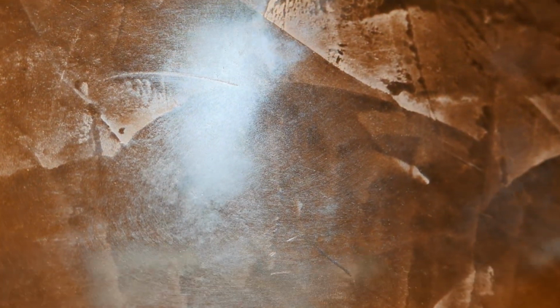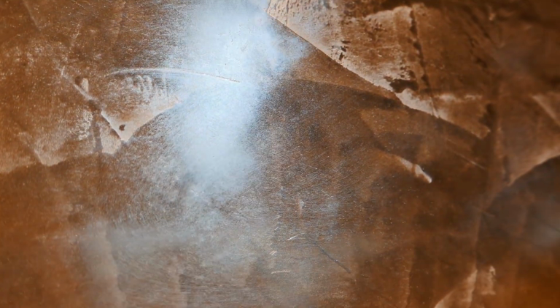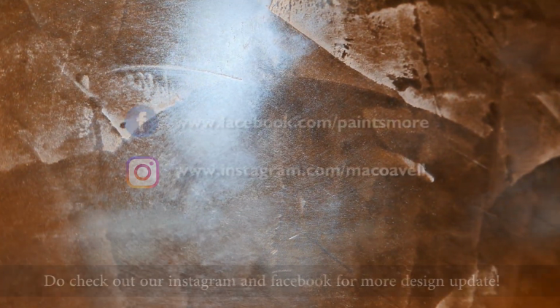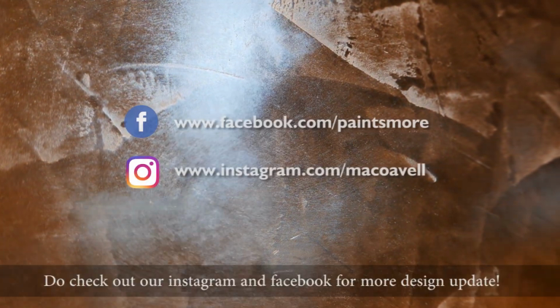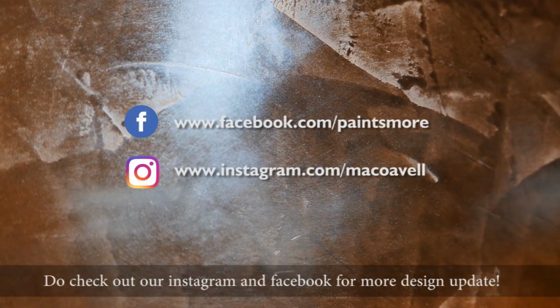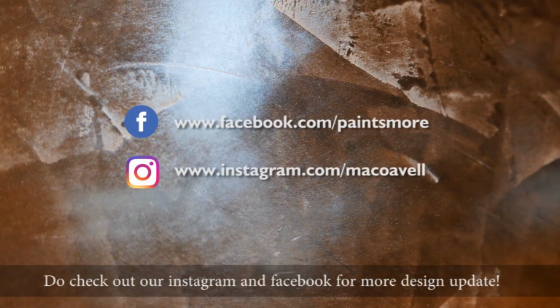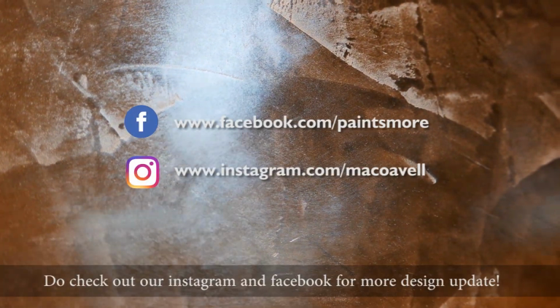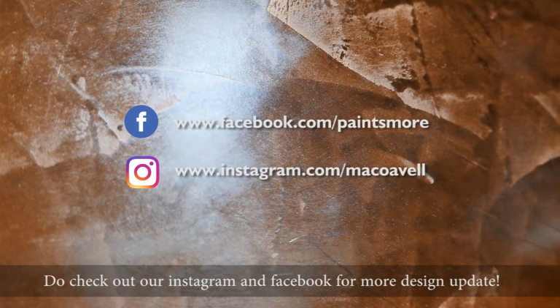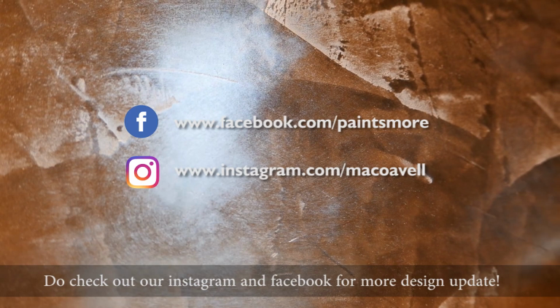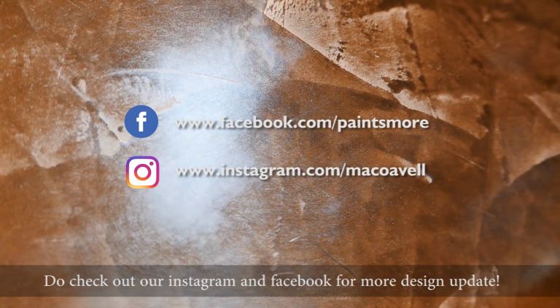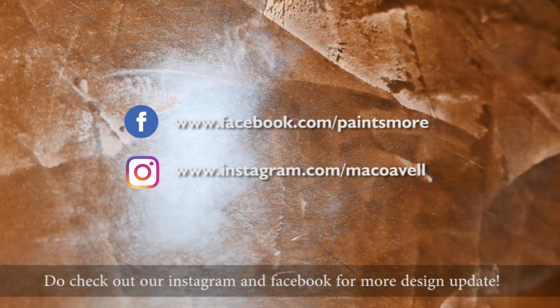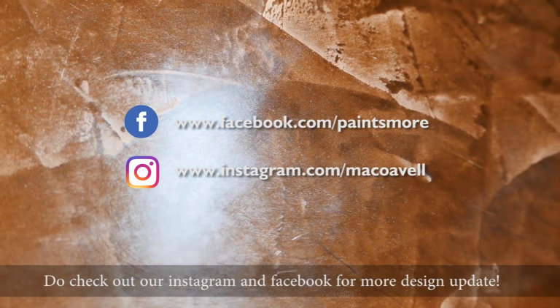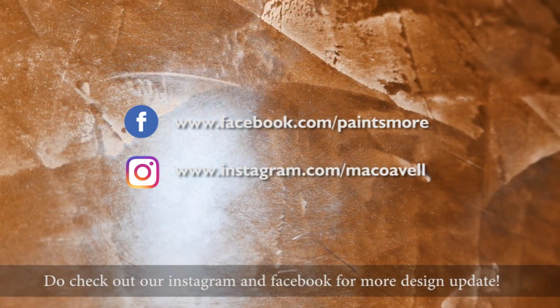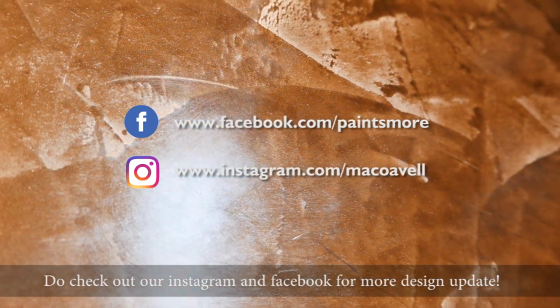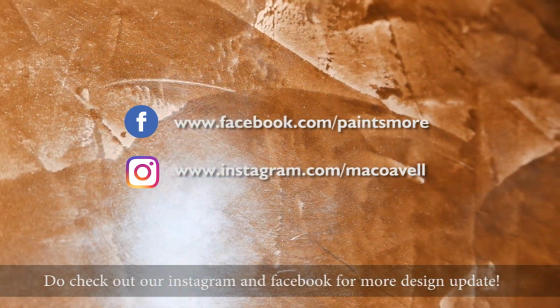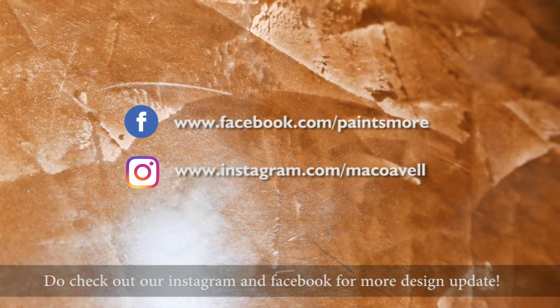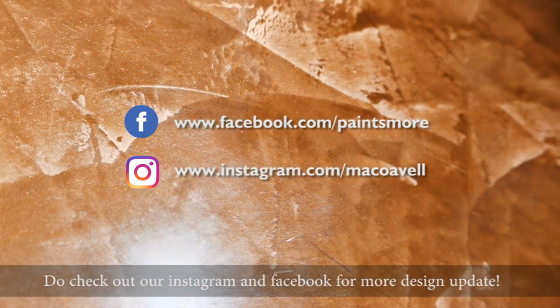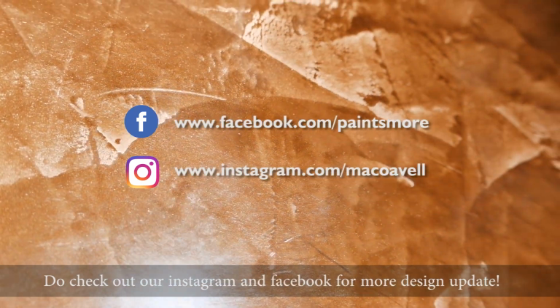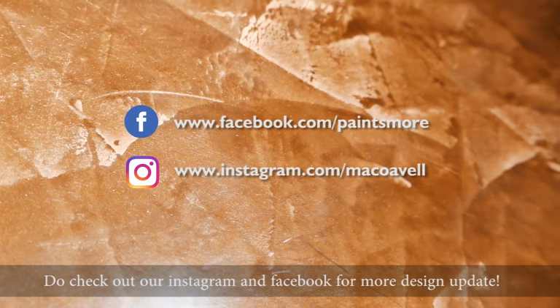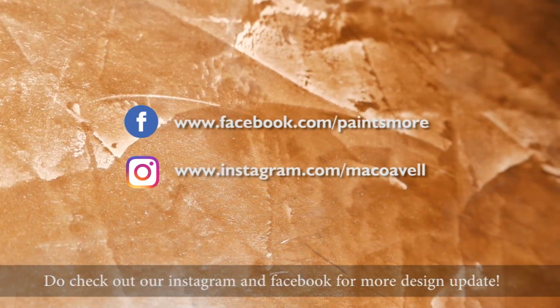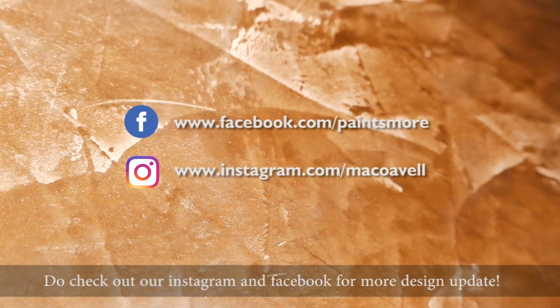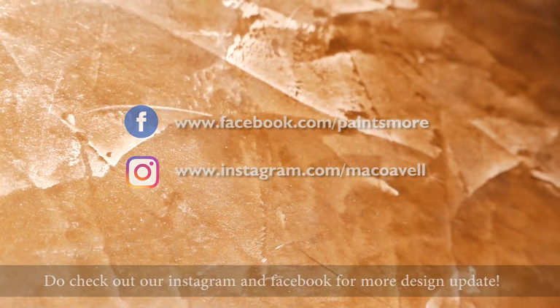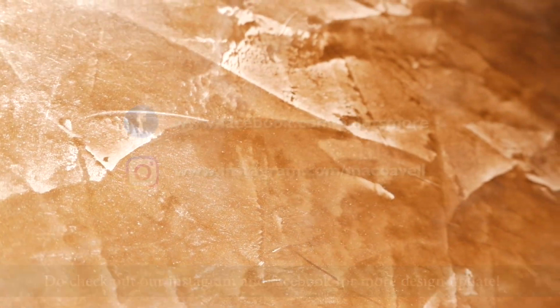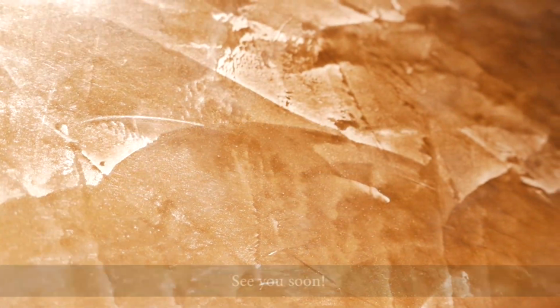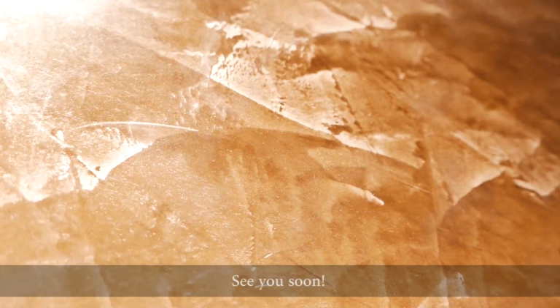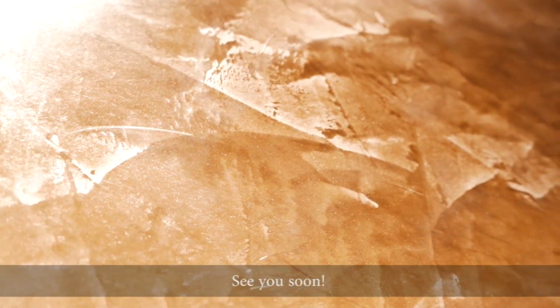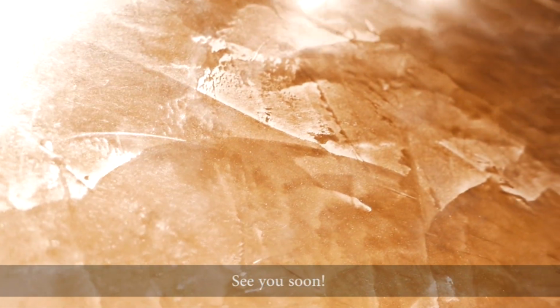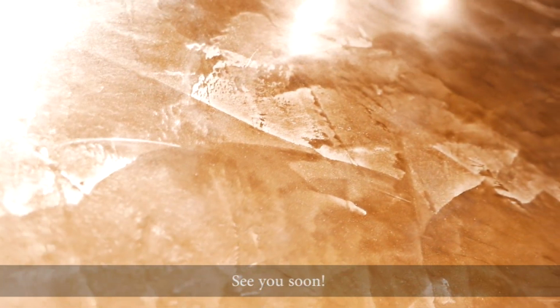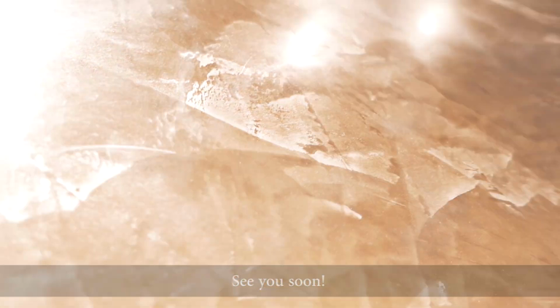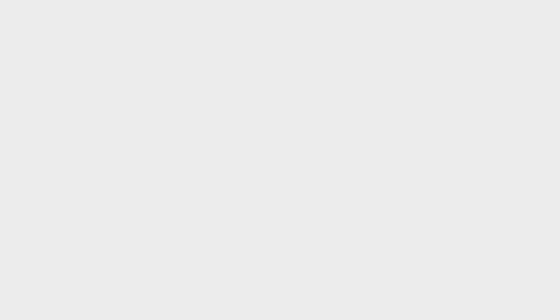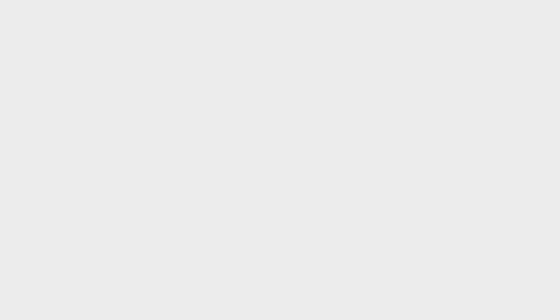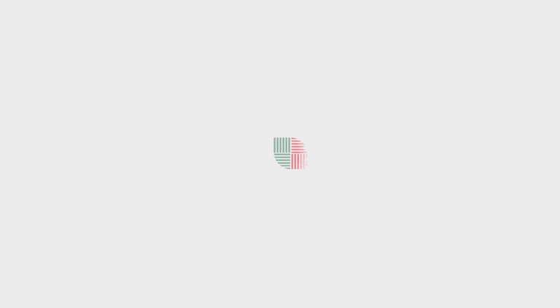Do check out our Instagram and Facebook for more design updates. See you soon.